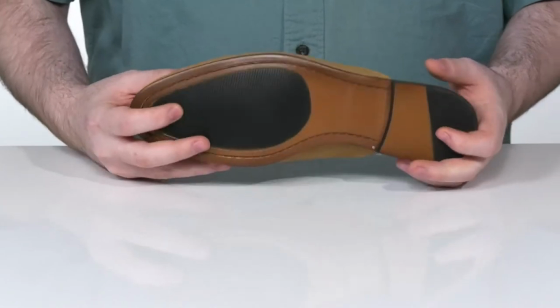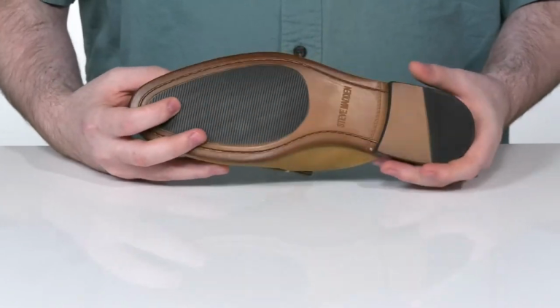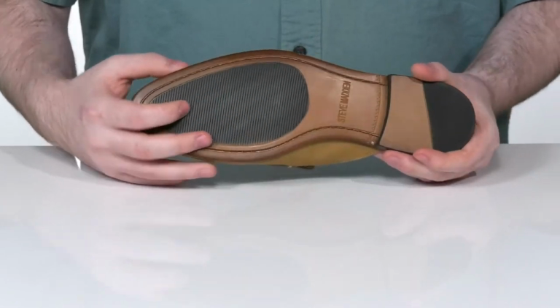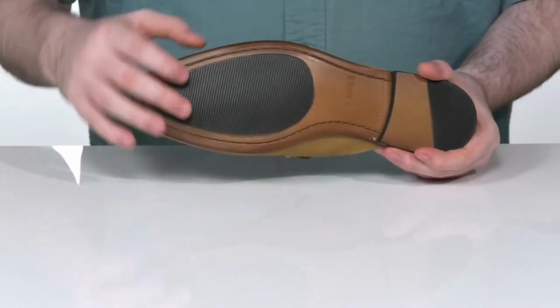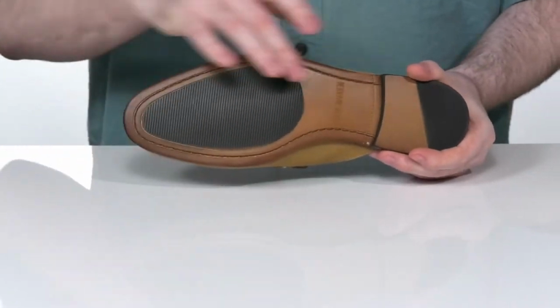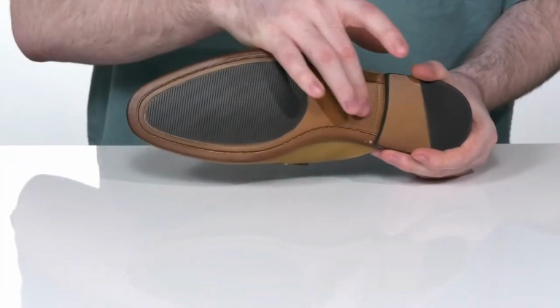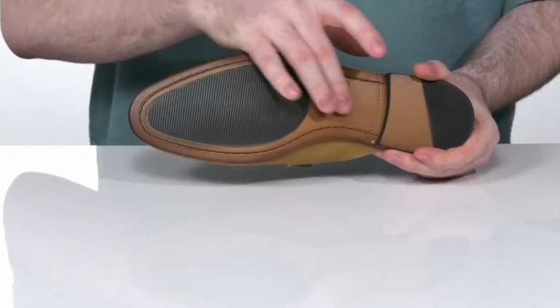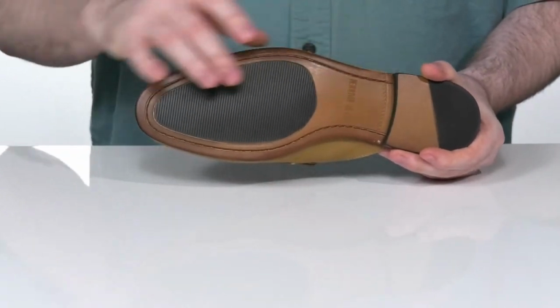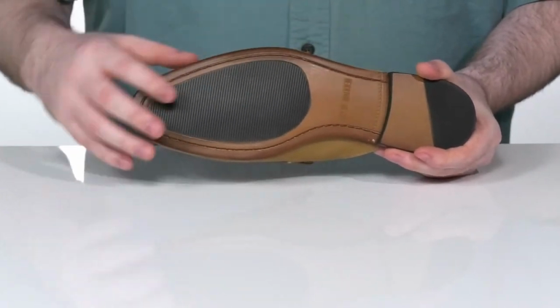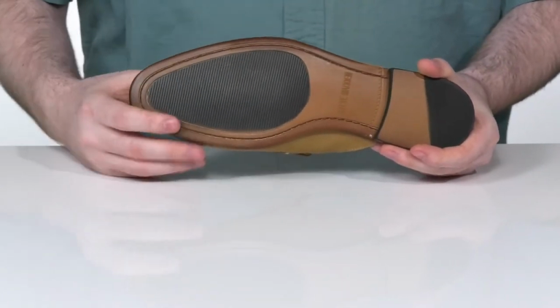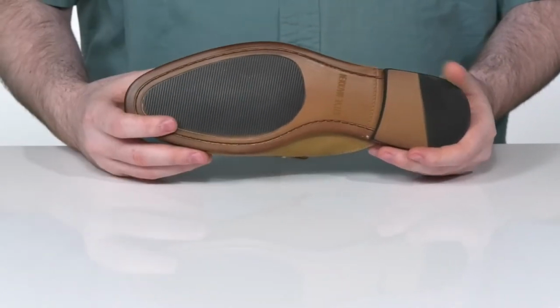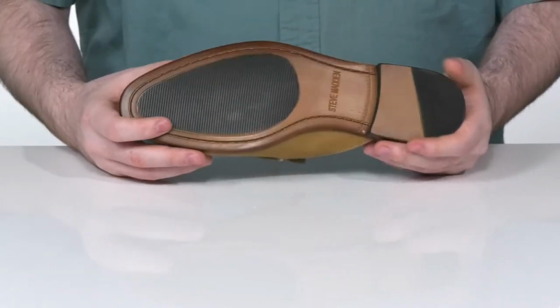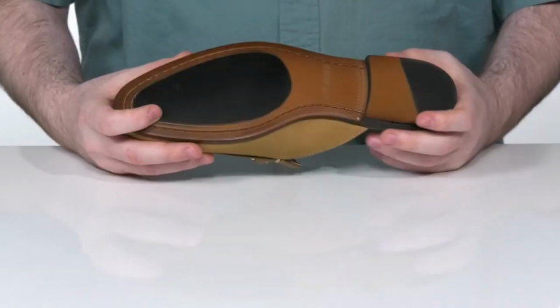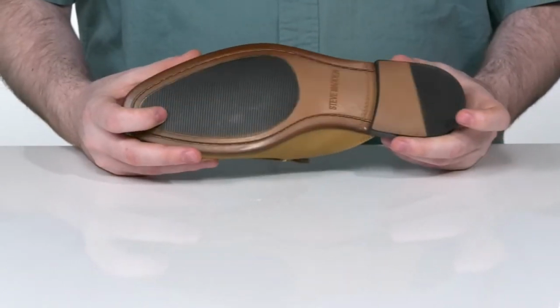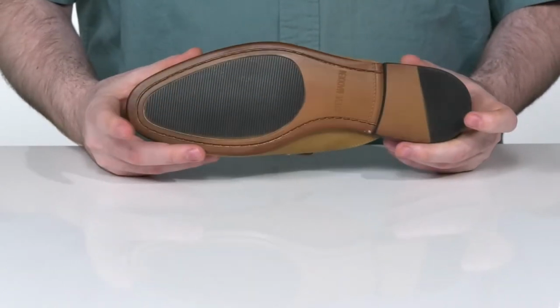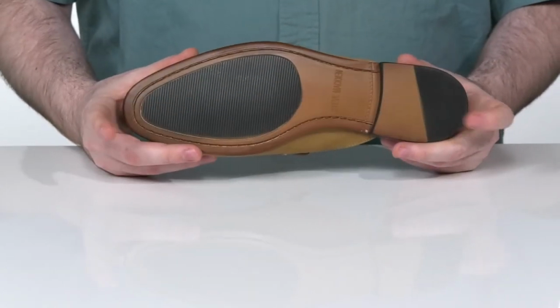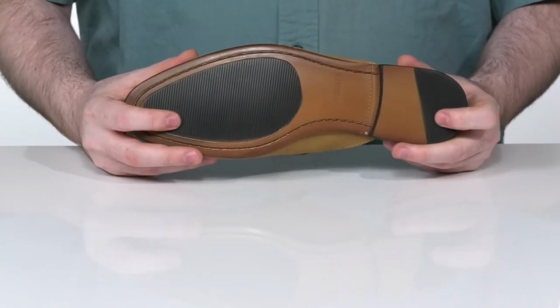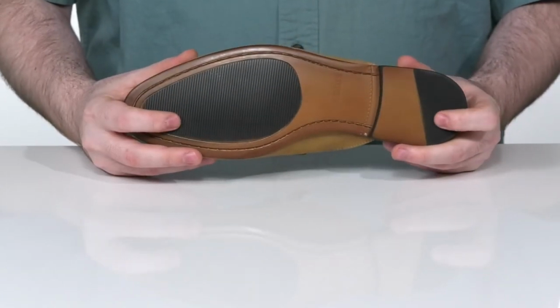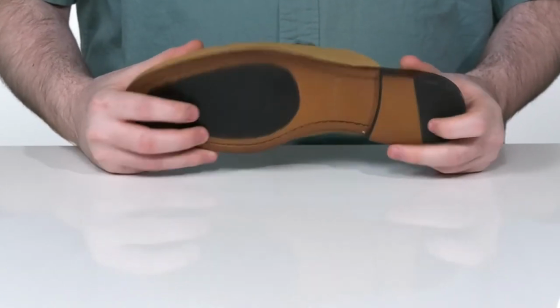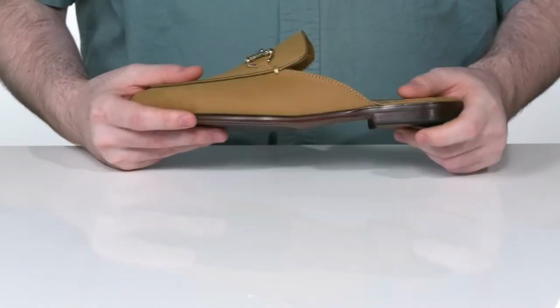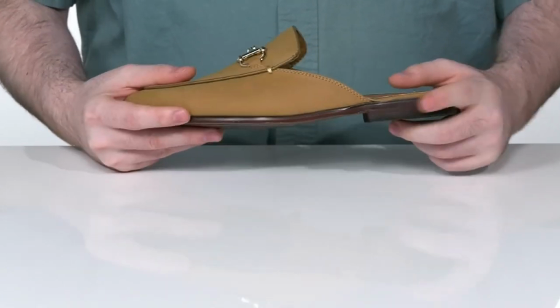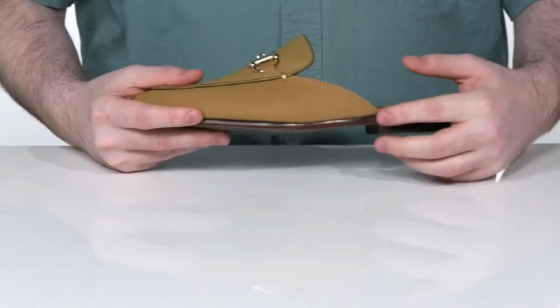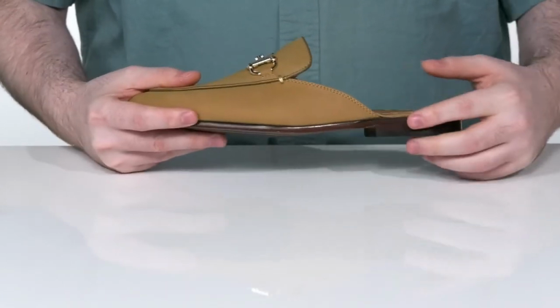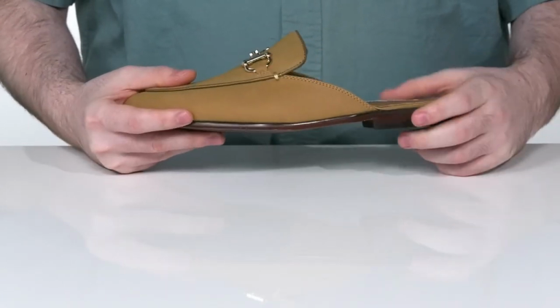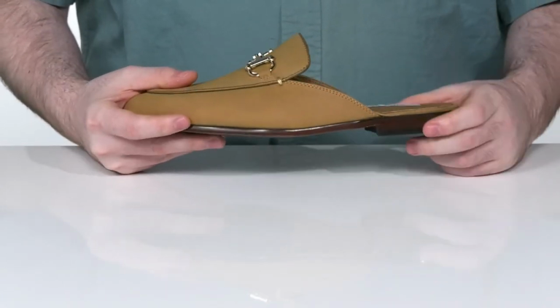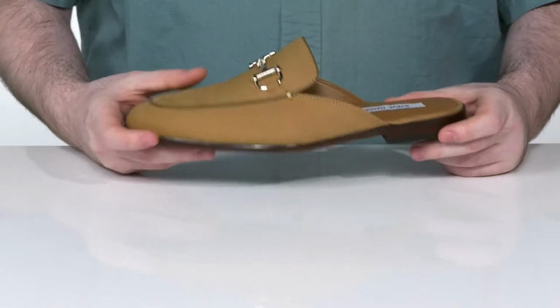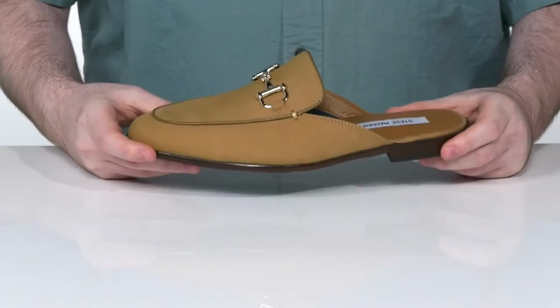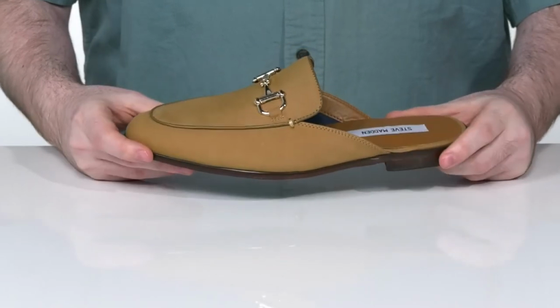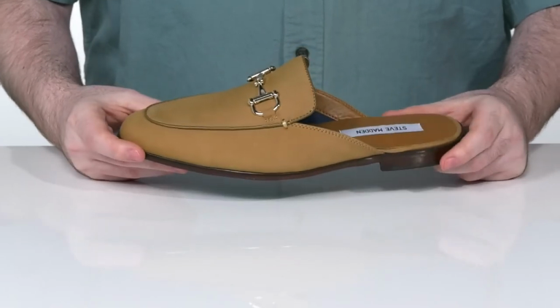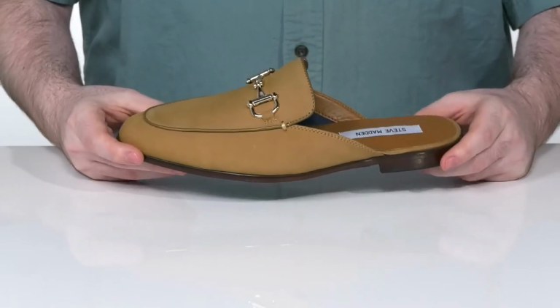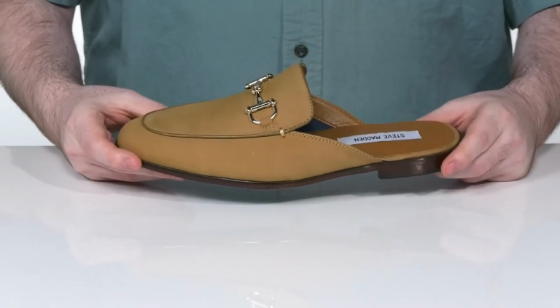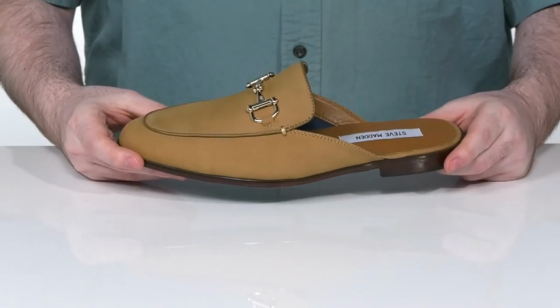This all sits on top of a leather and rubber mix outsole to give you some extra traction, with a stacked heel design there in the back for better height.